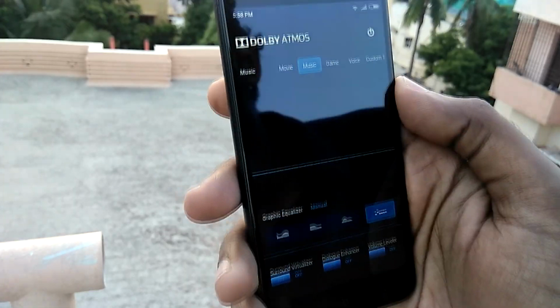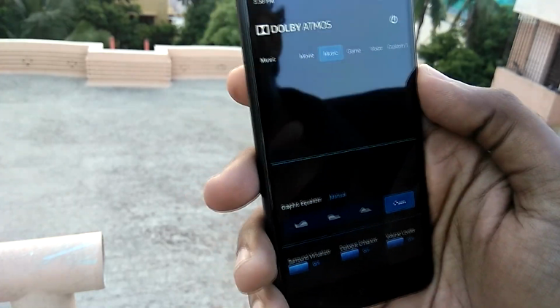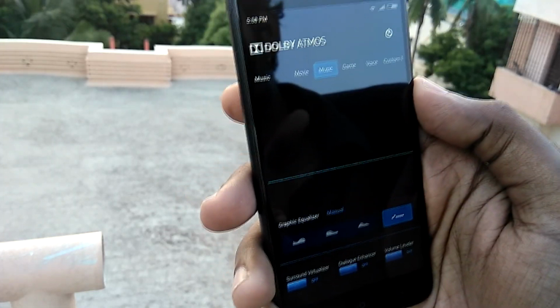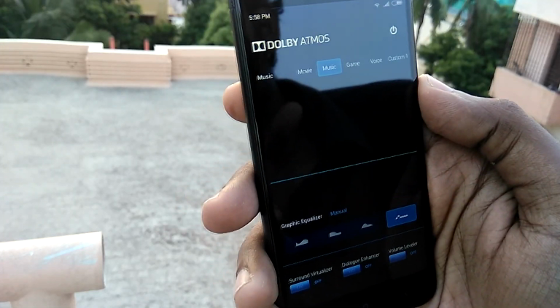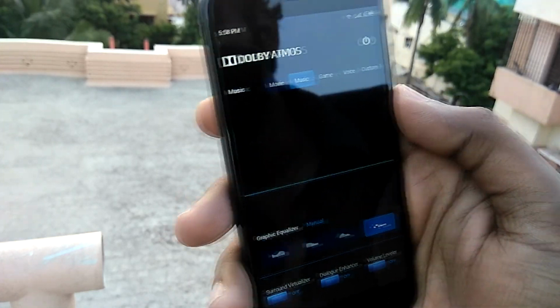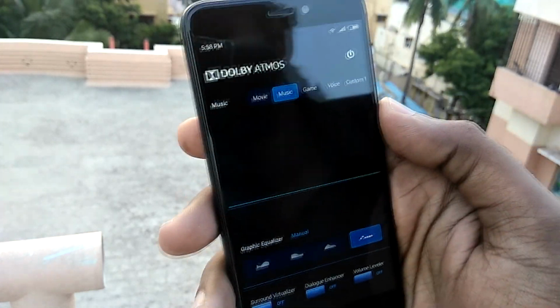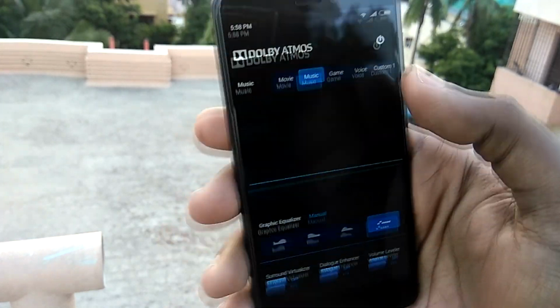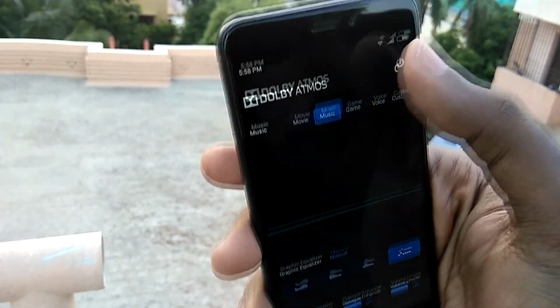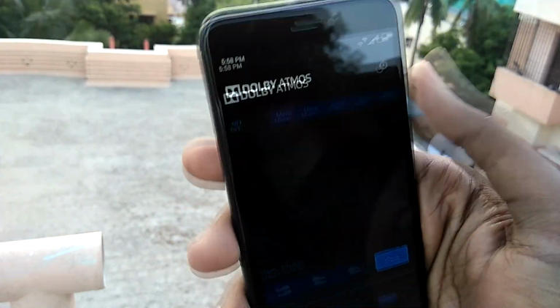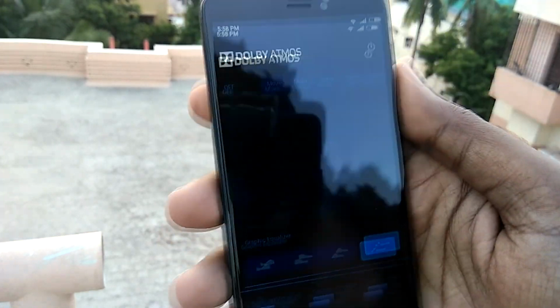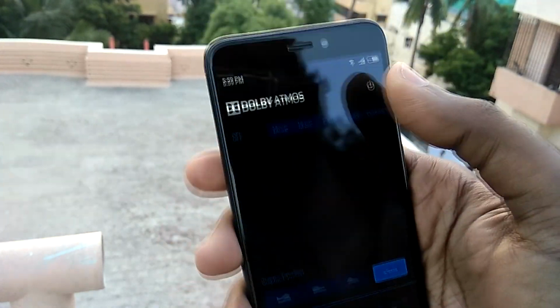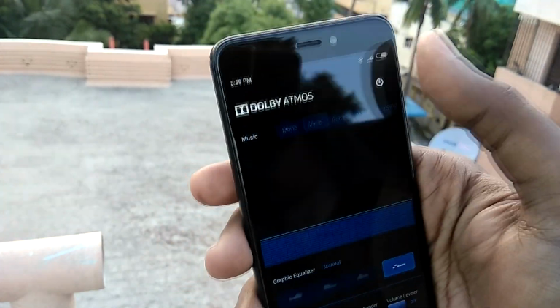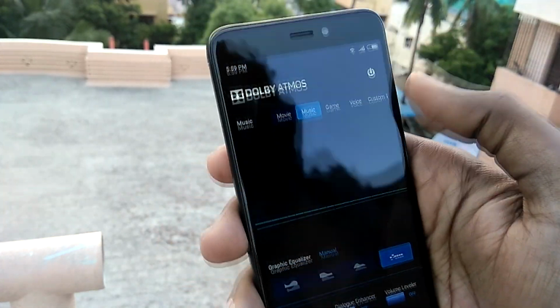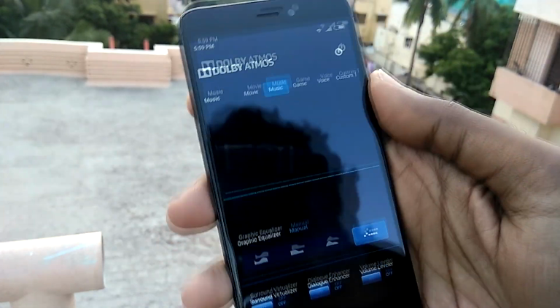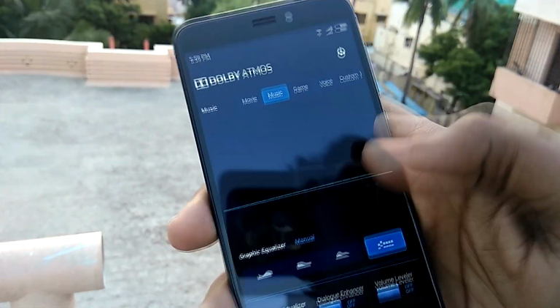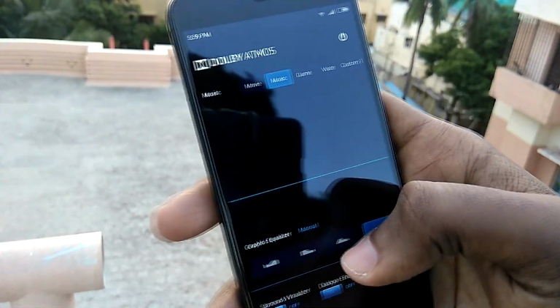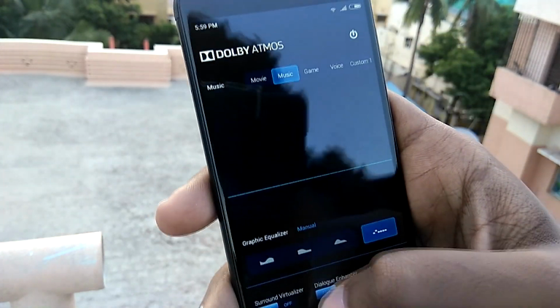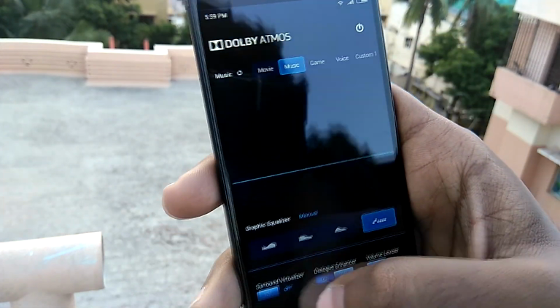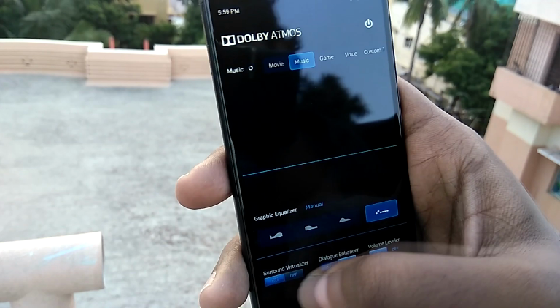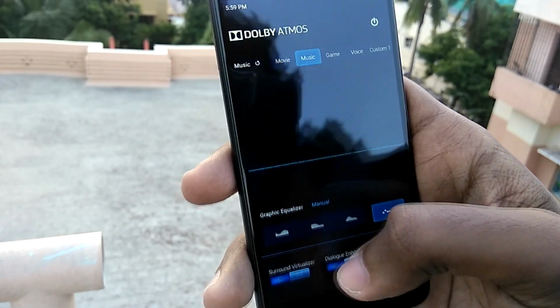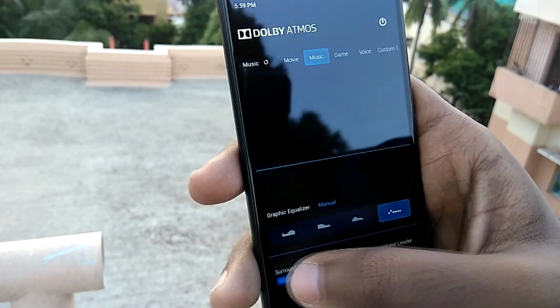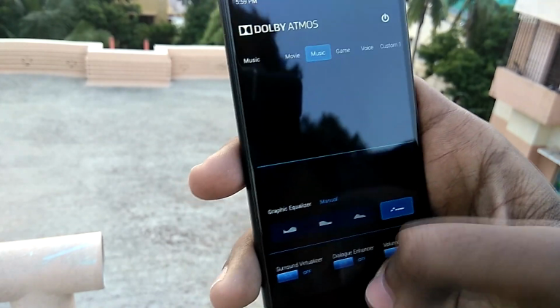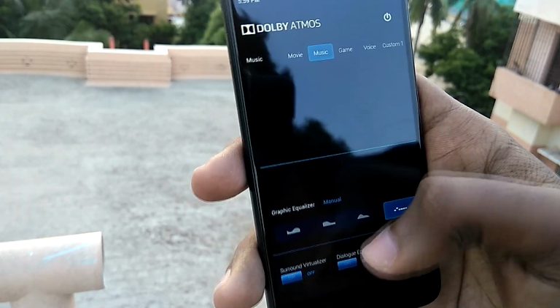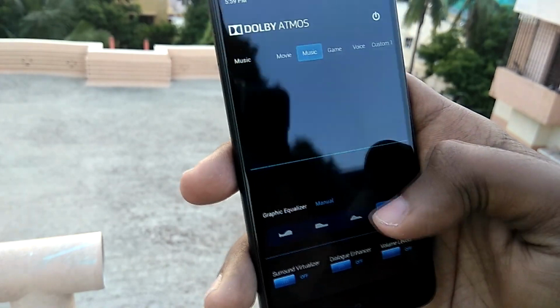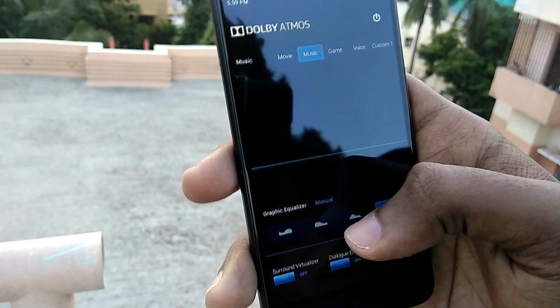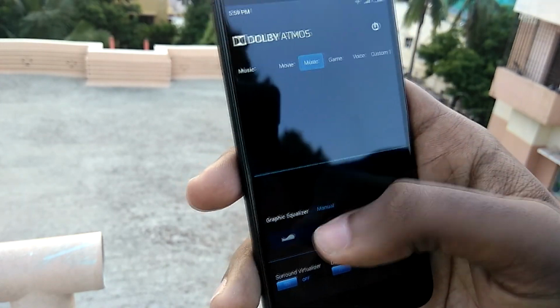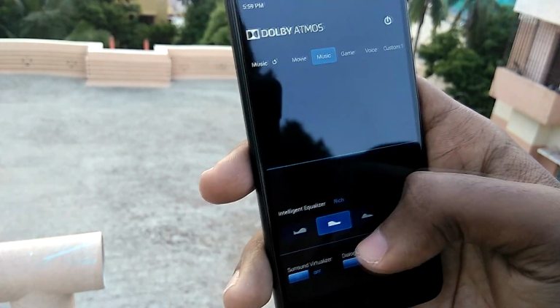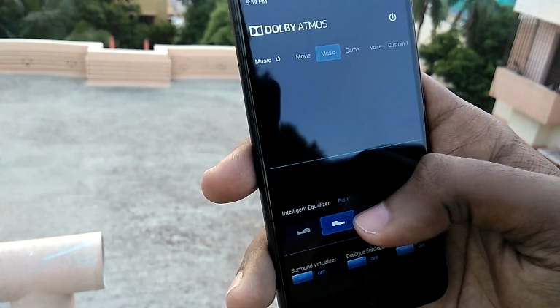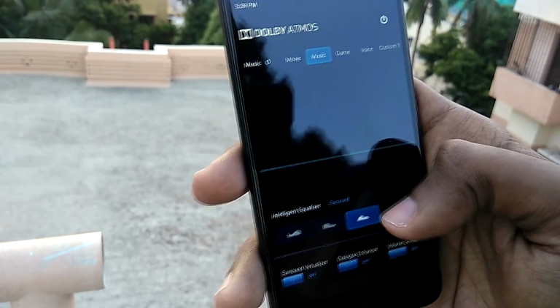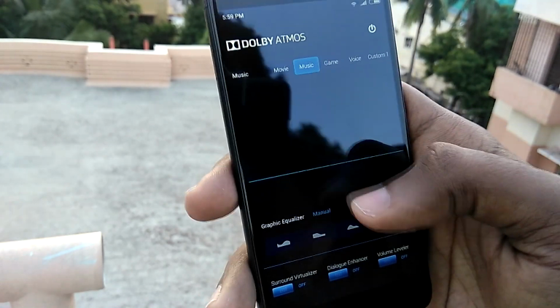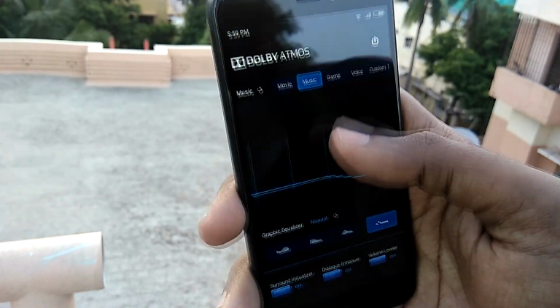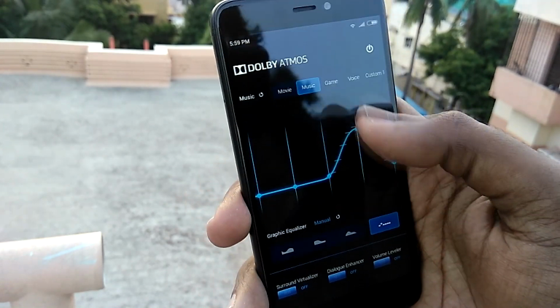The ROM also has Dolby Audio built in for better audio quality, which you can use to tweak the audio output of your device.